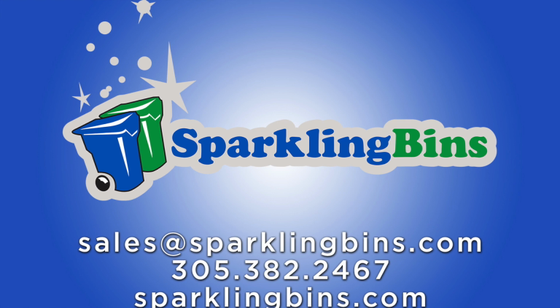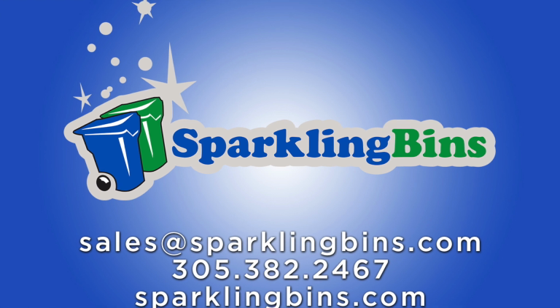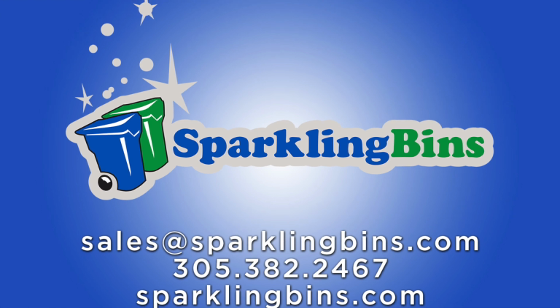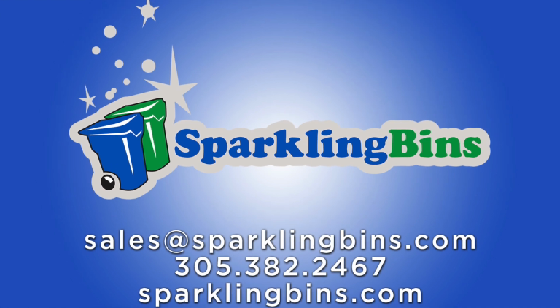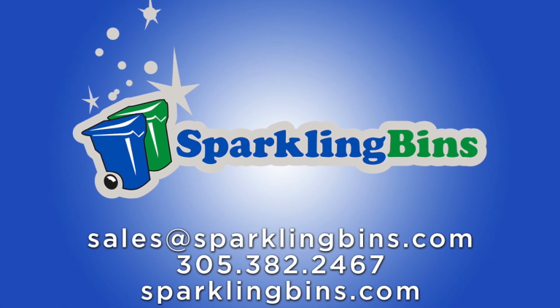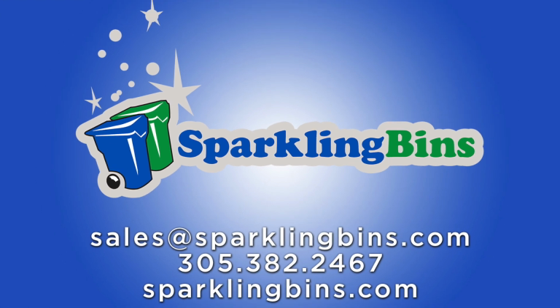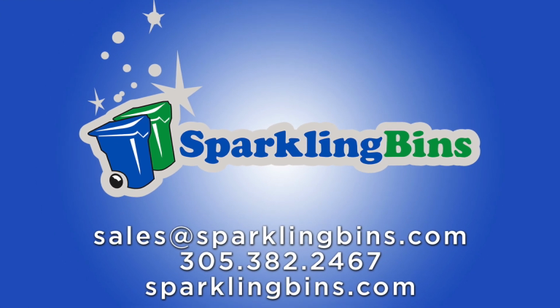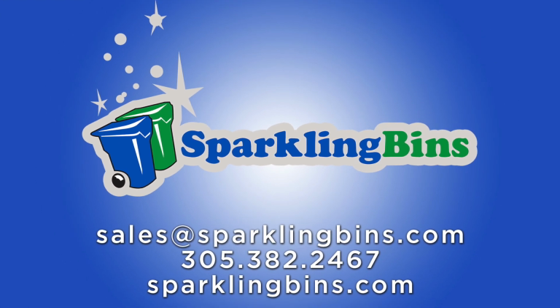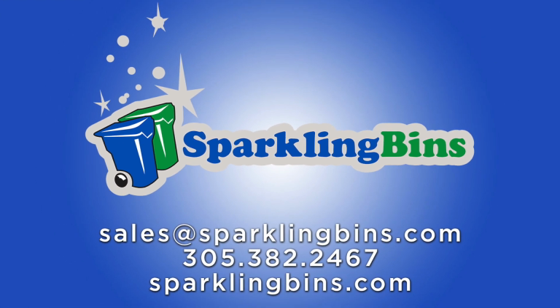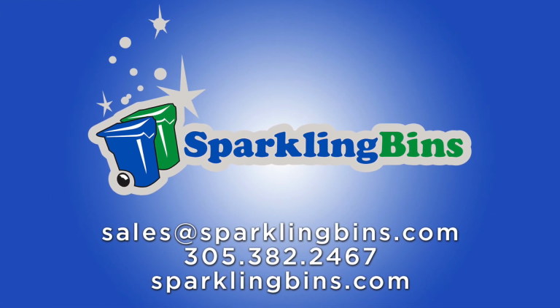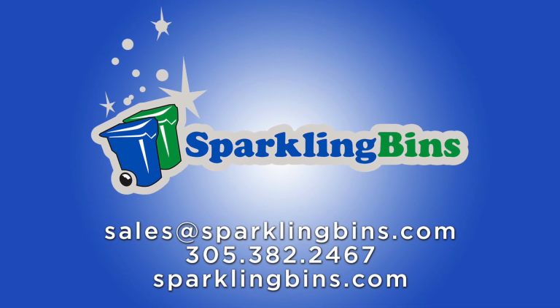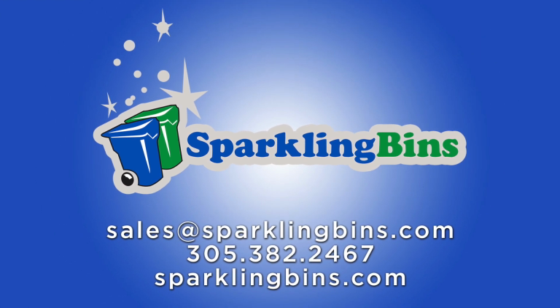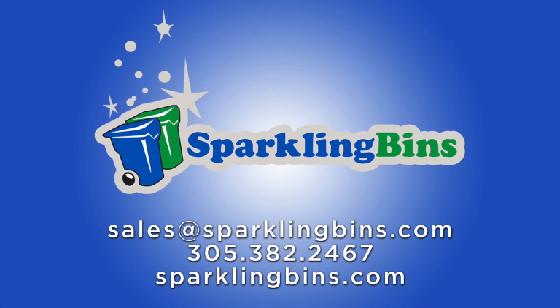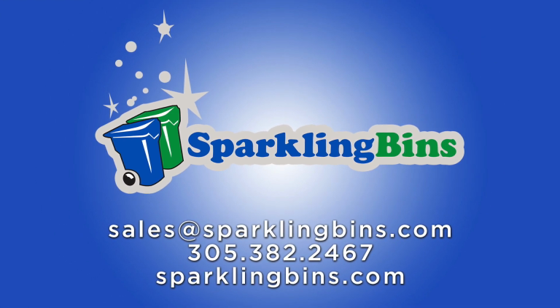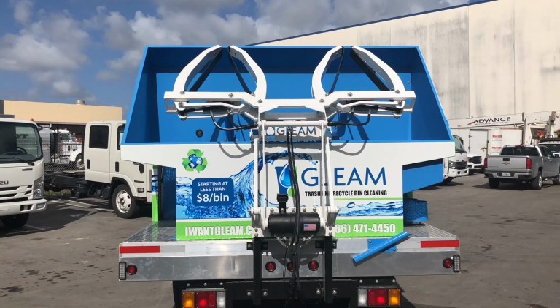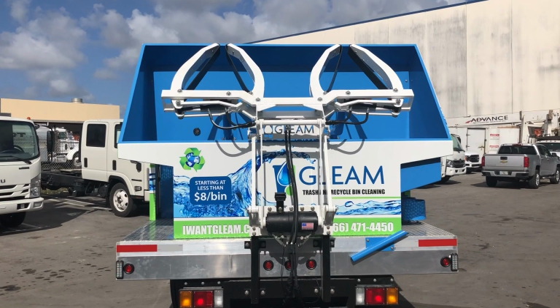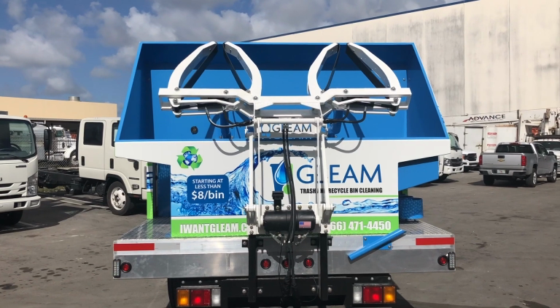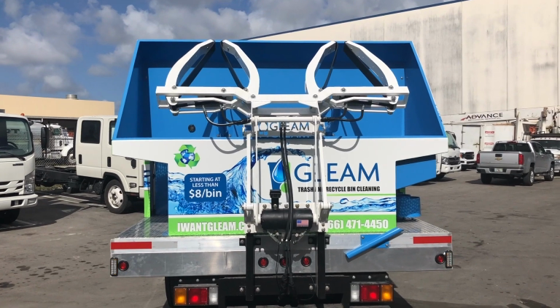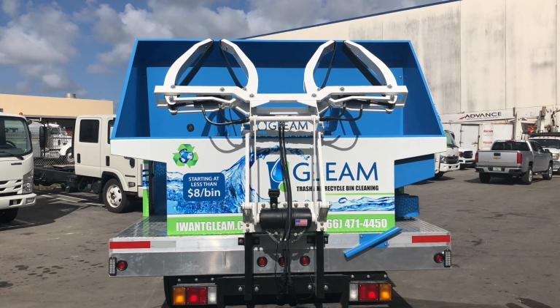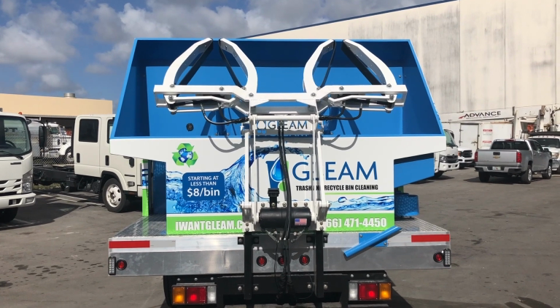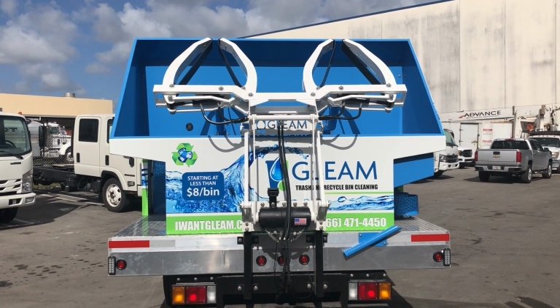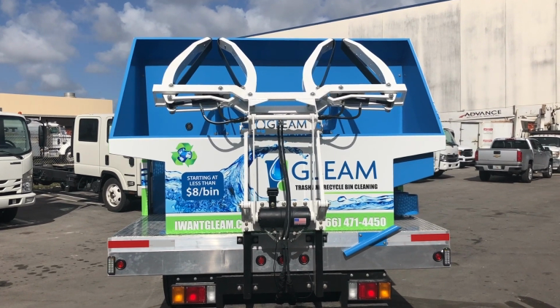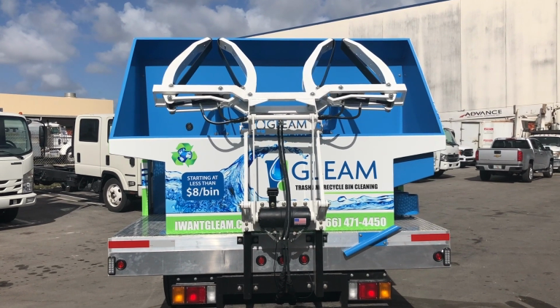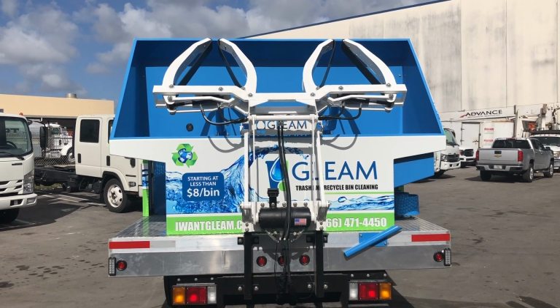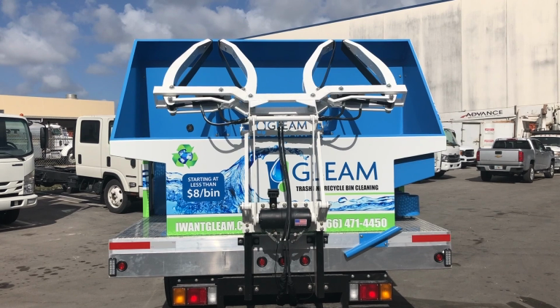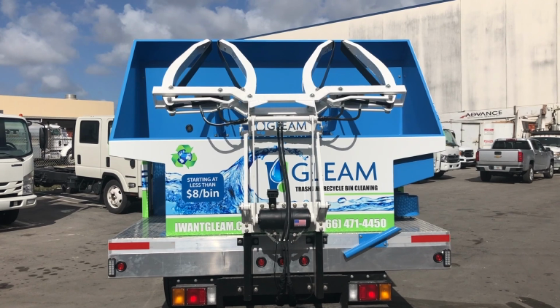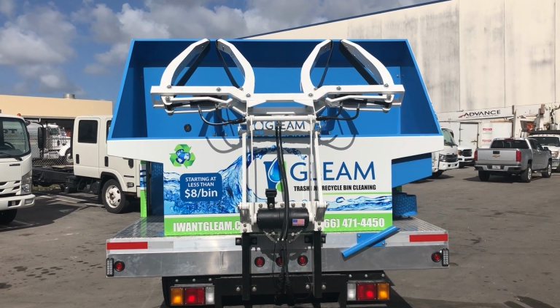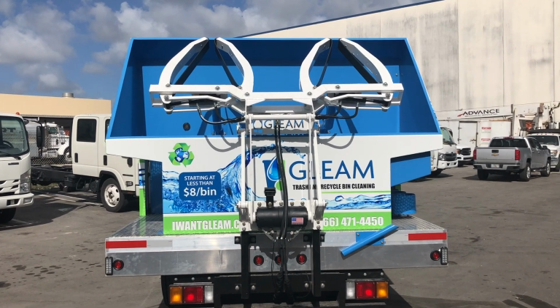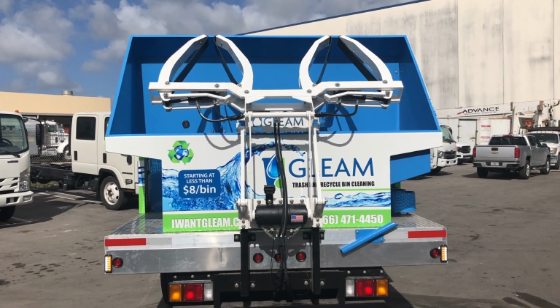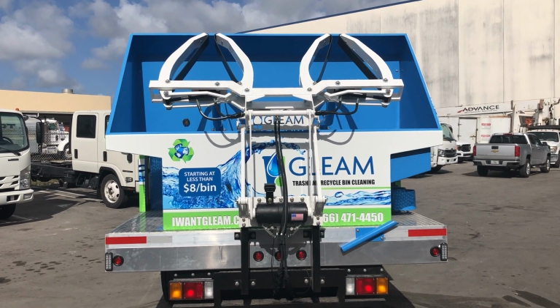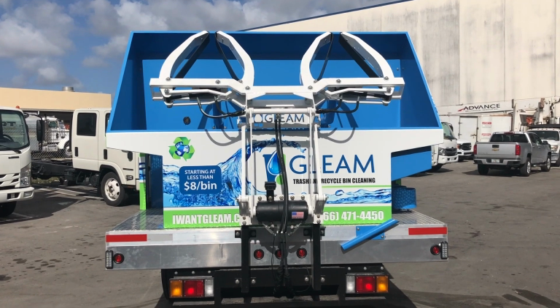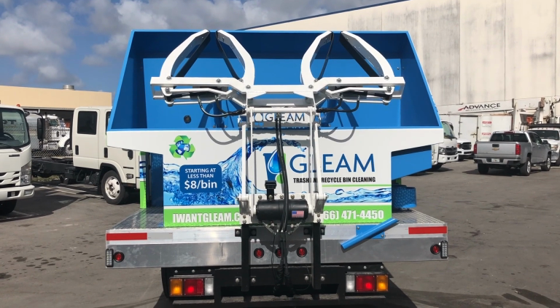Hi, this is John Conway, President of Sparkling Bins. Here we are at our operations facility in South Florida.